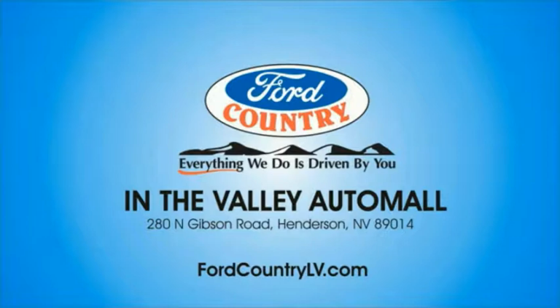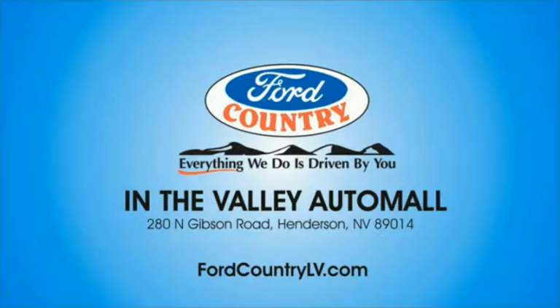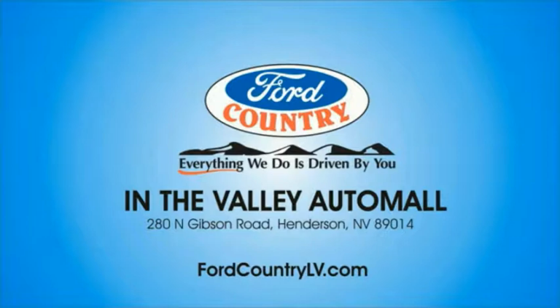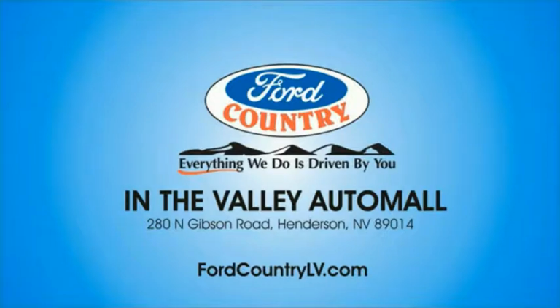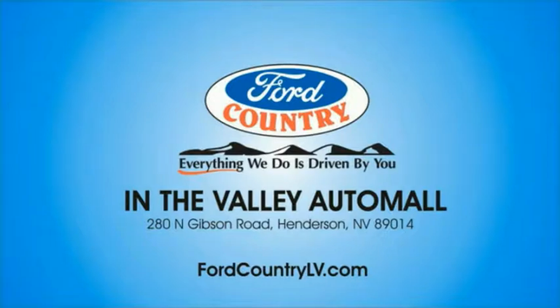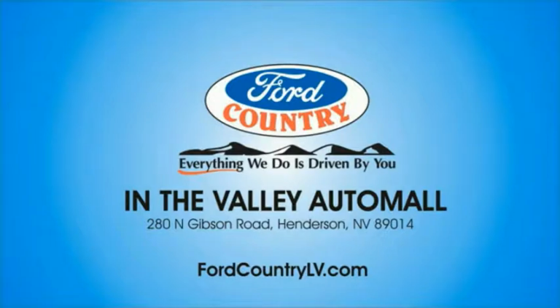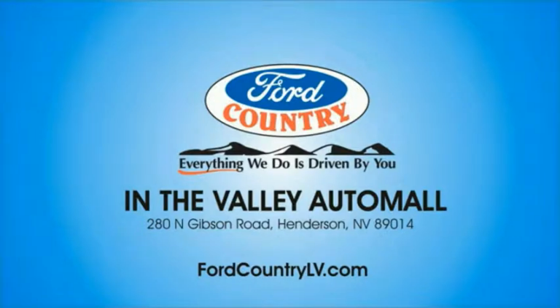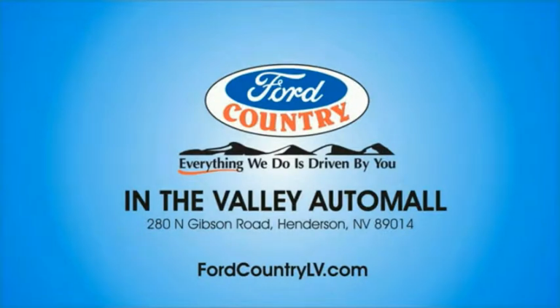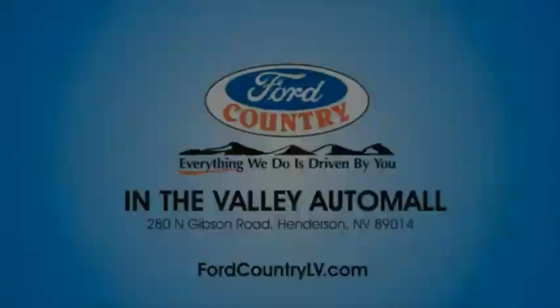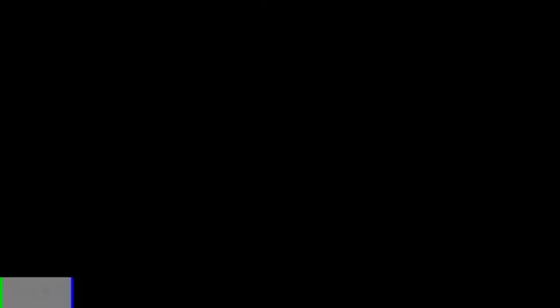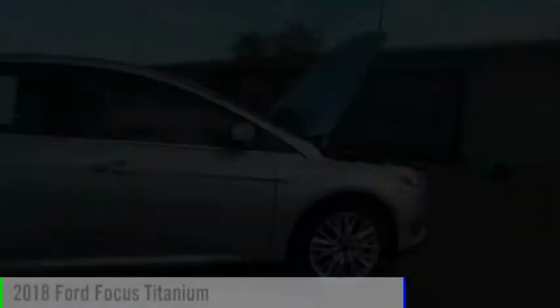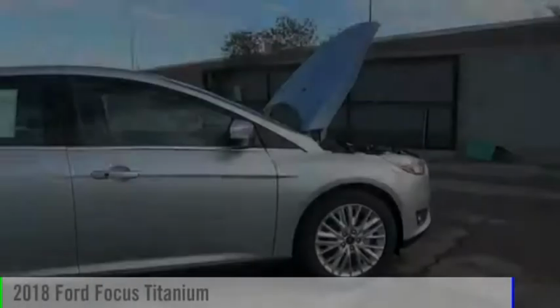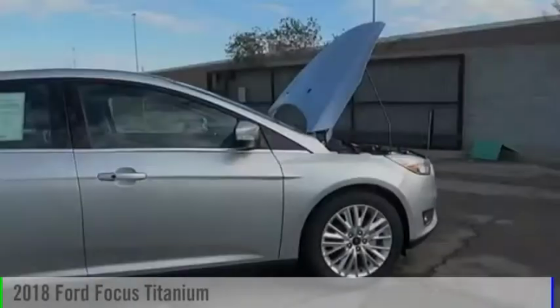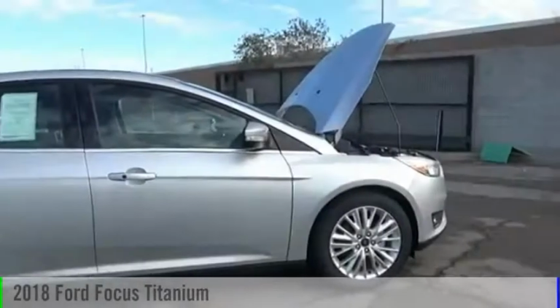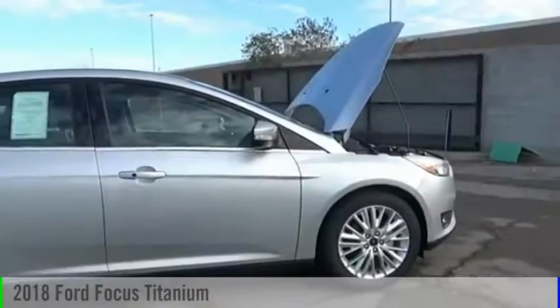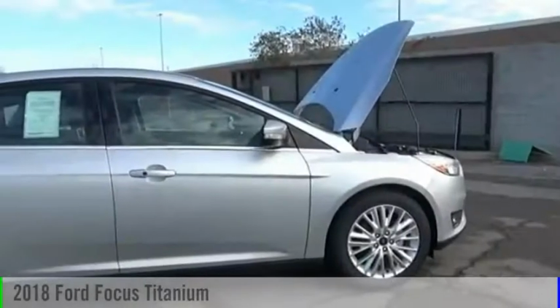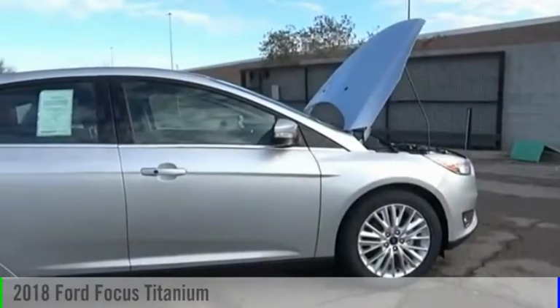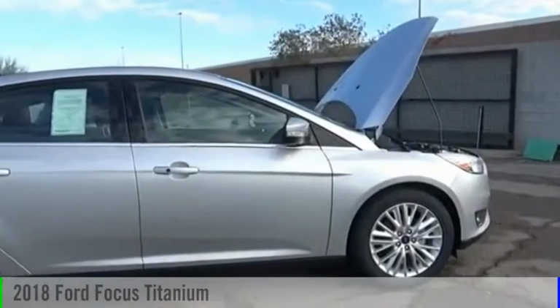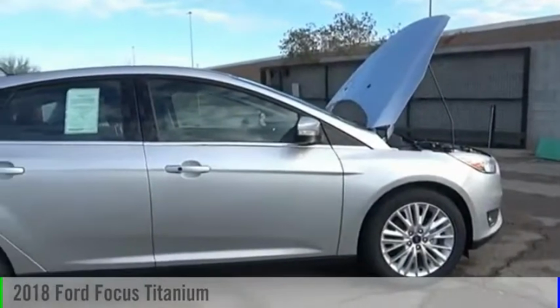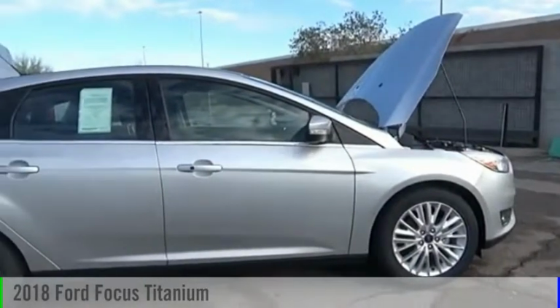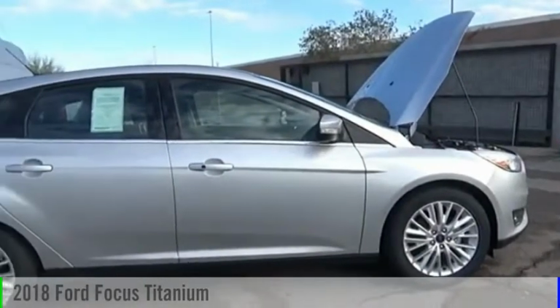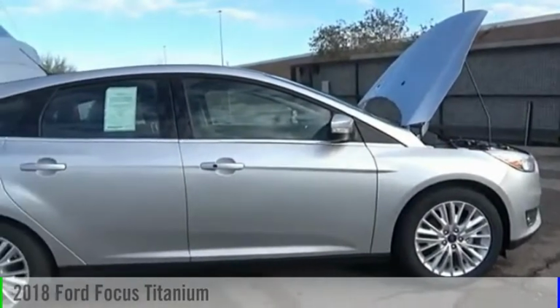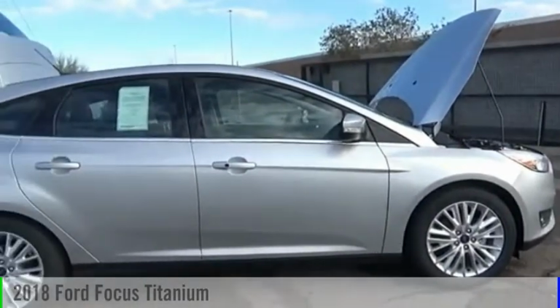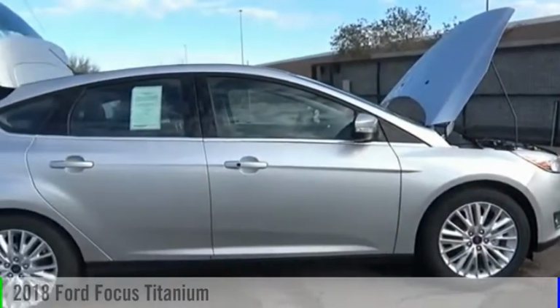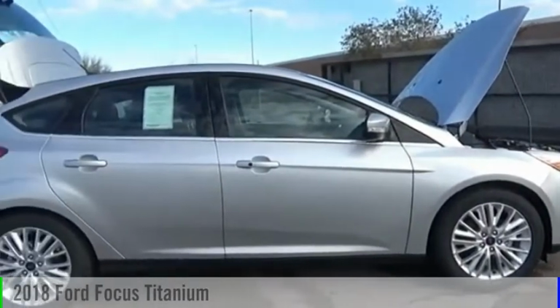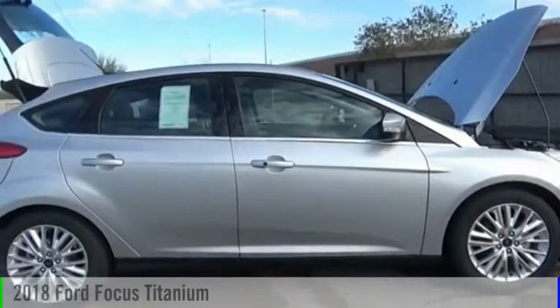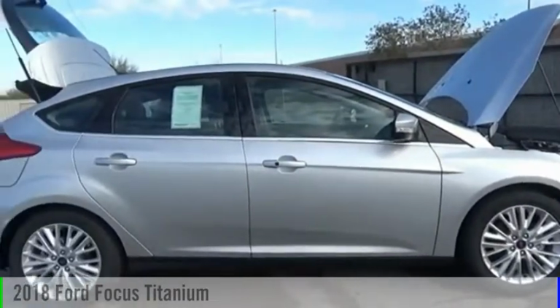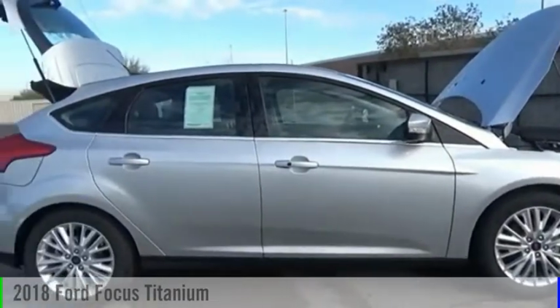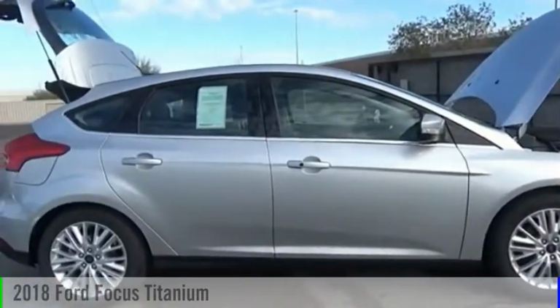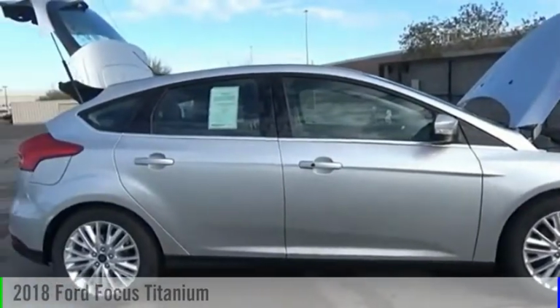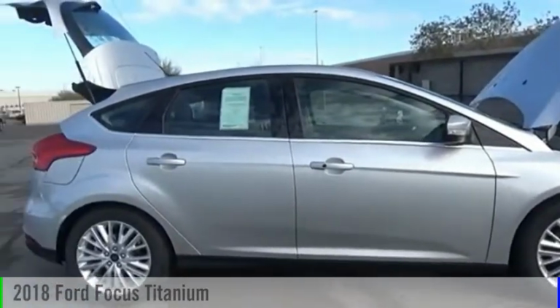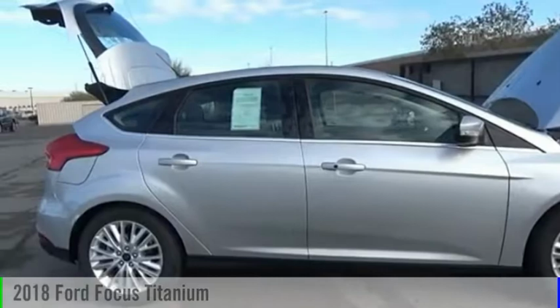Visit Valley Auto Mall today and take a ride in the 2018 Focus.